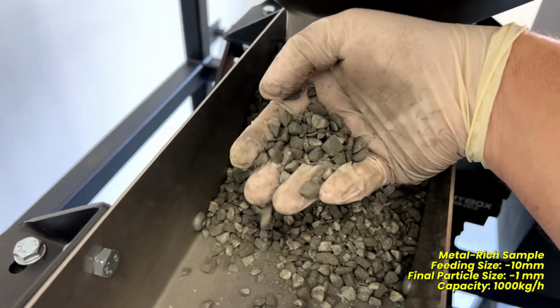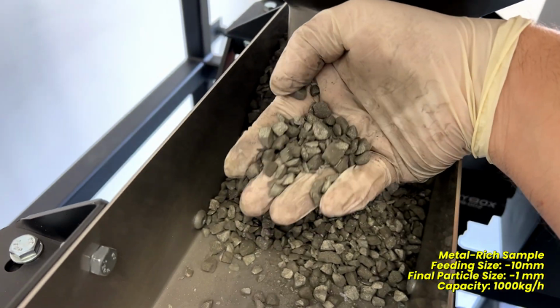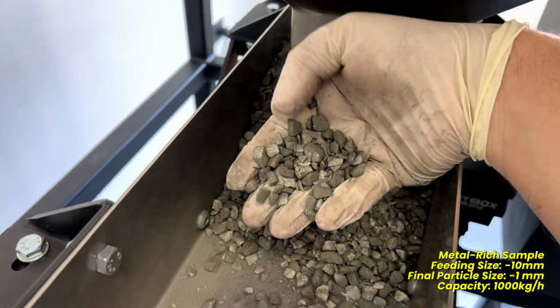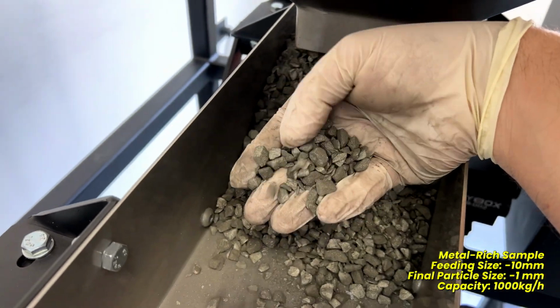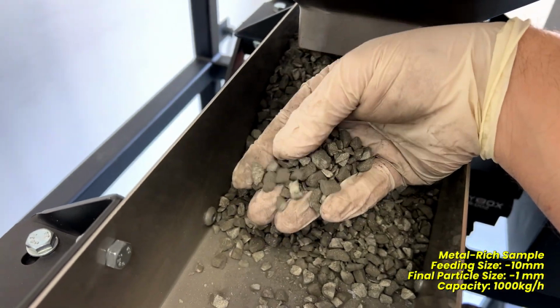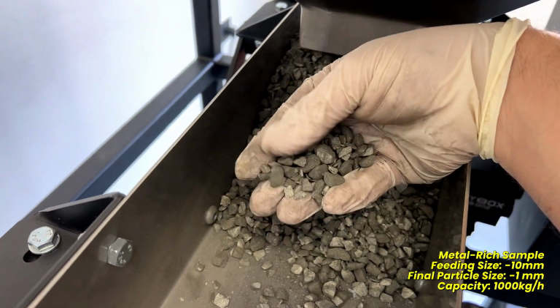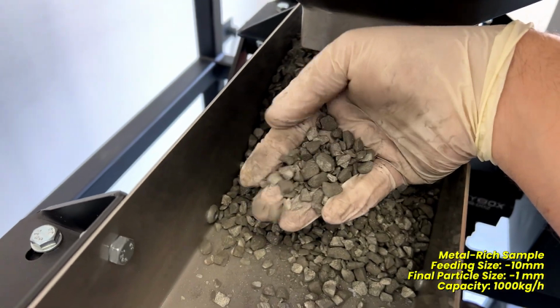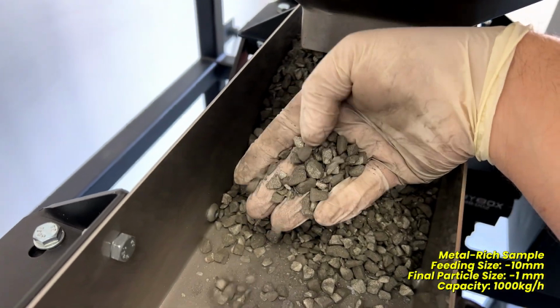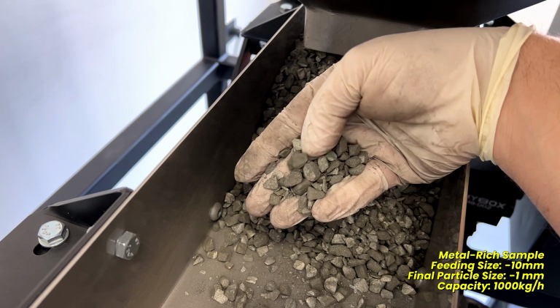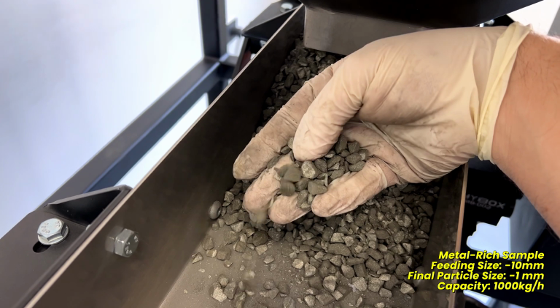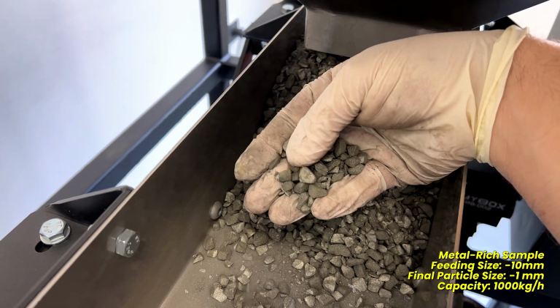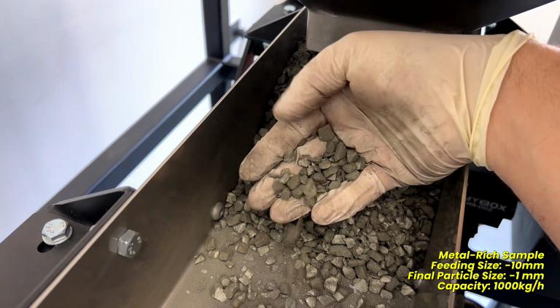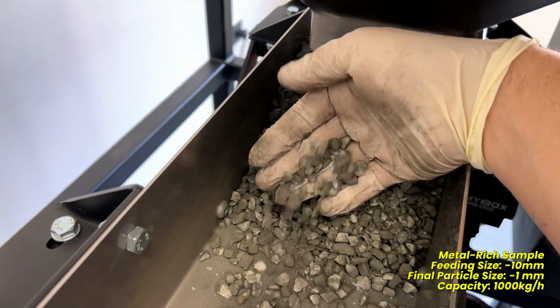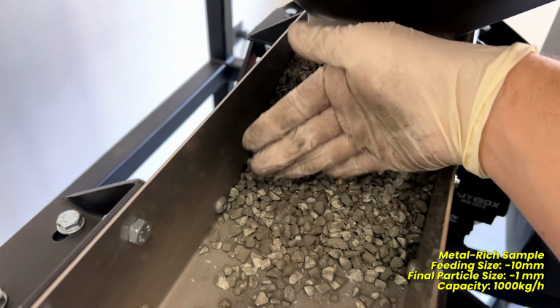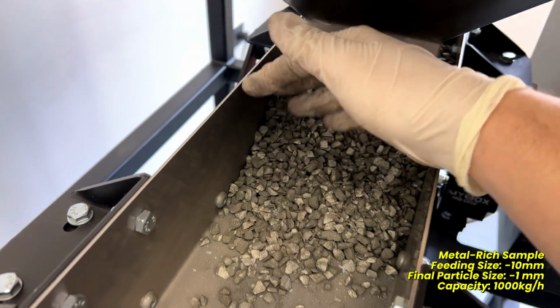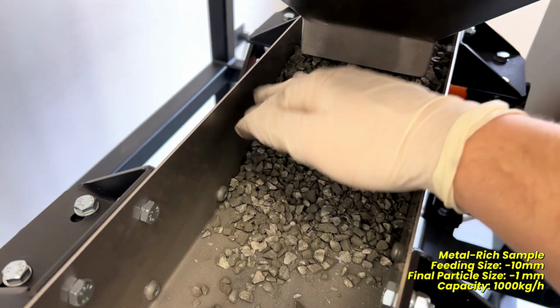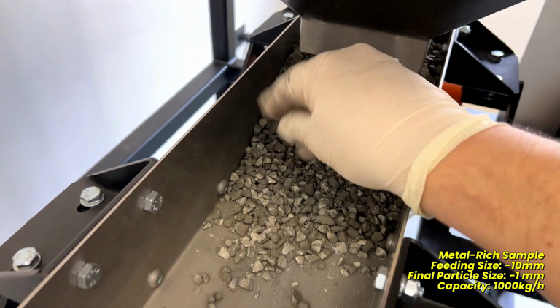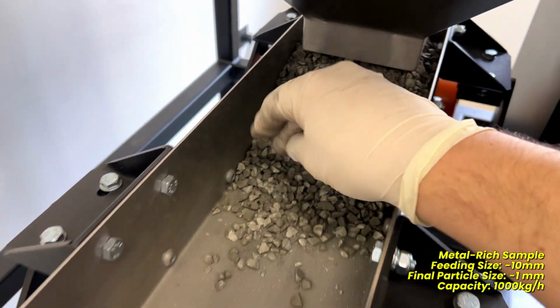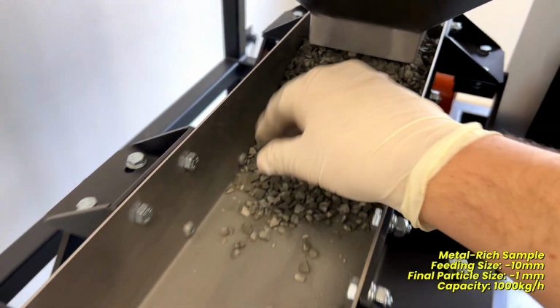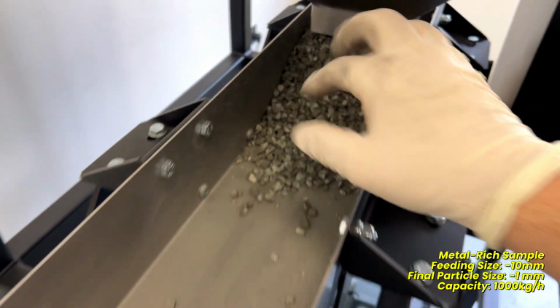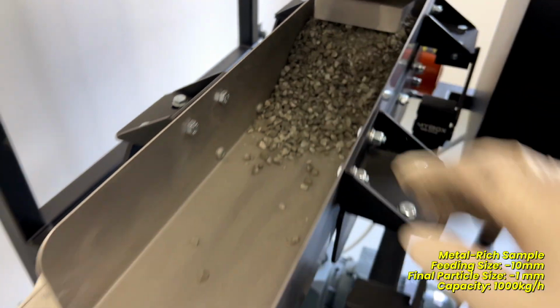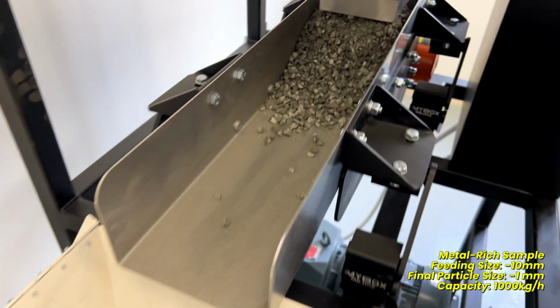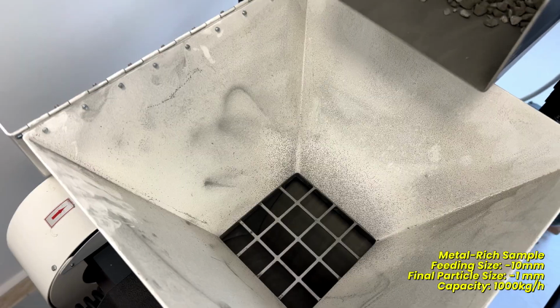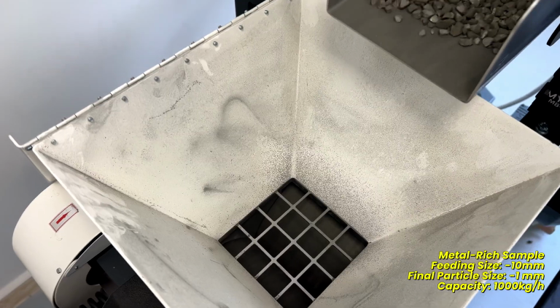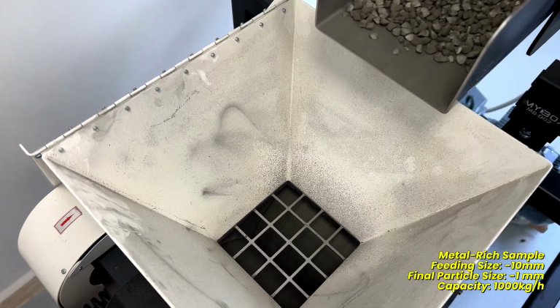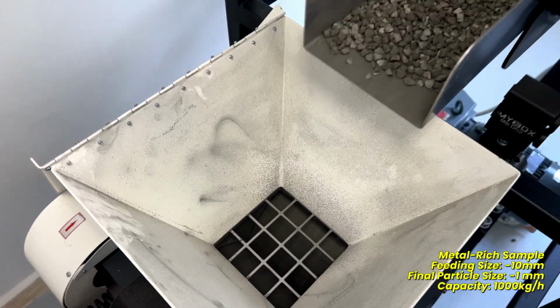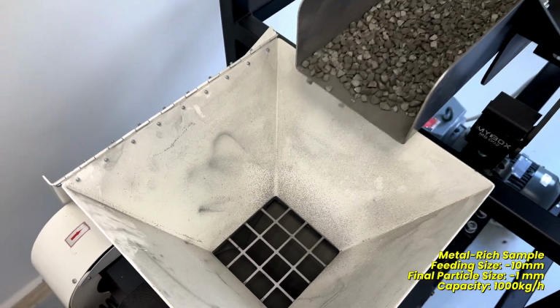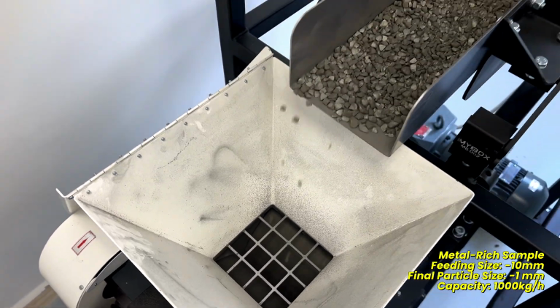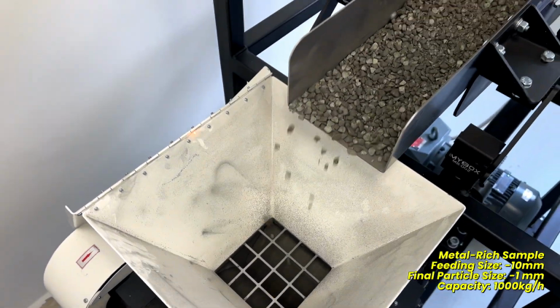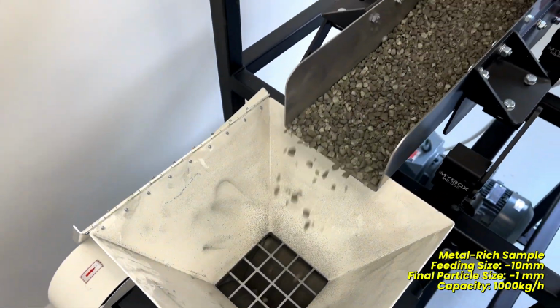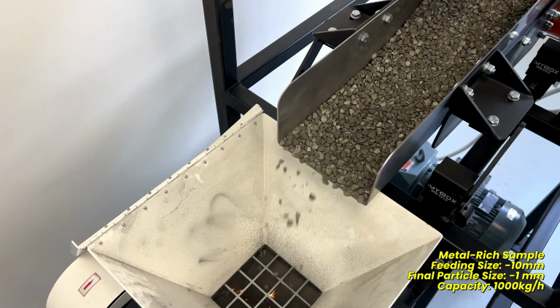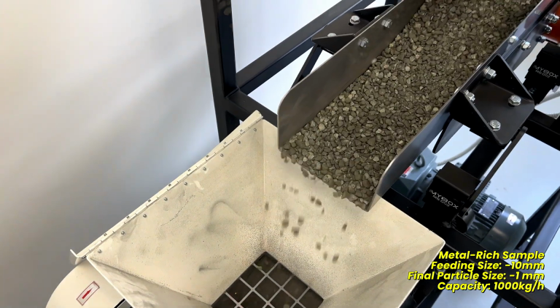In the second demonstration, we are crushing the minus 10mm metal-rich sample down to below 1mm.